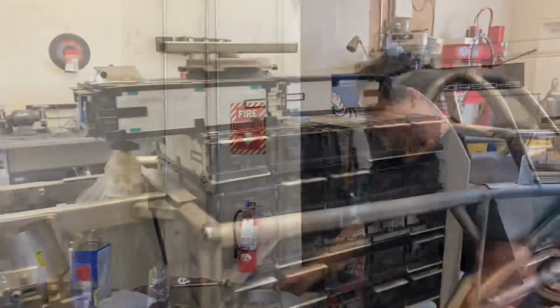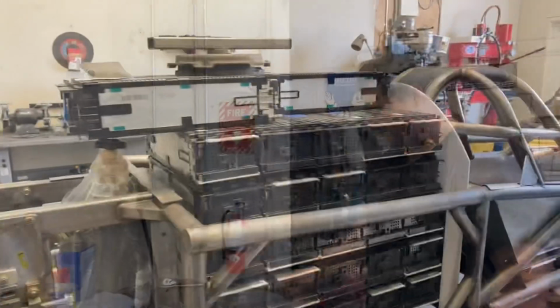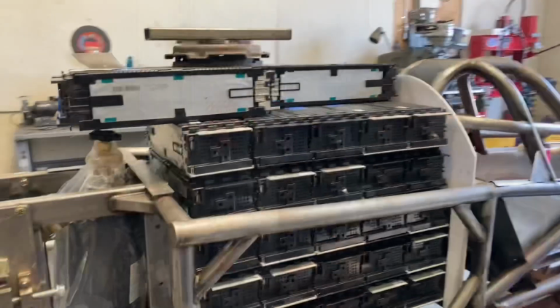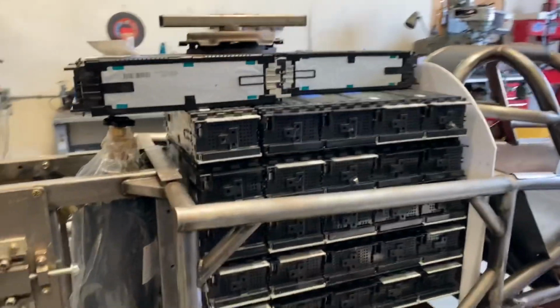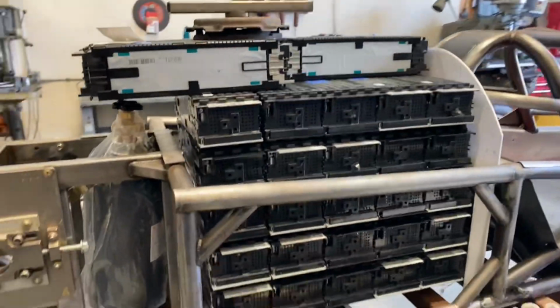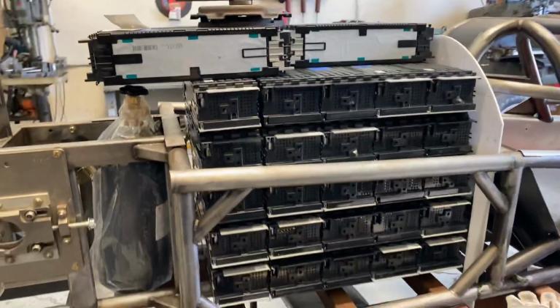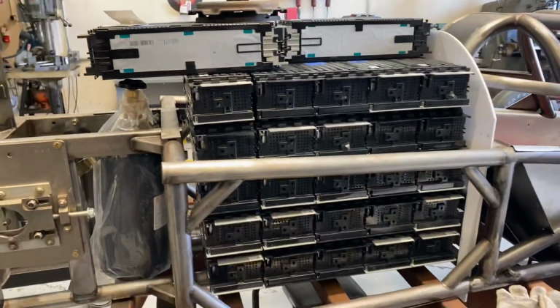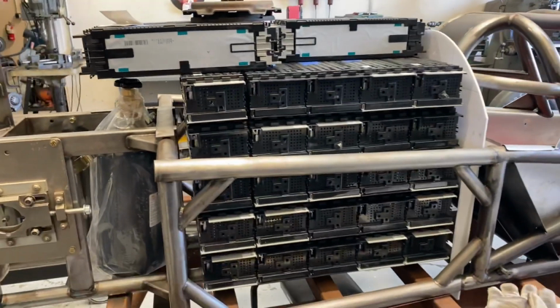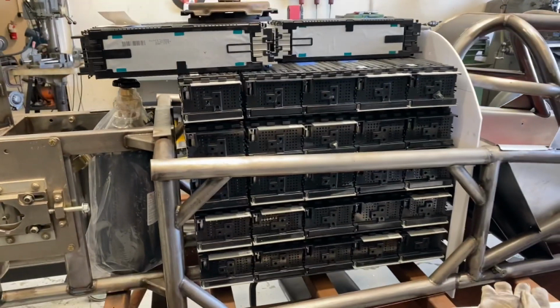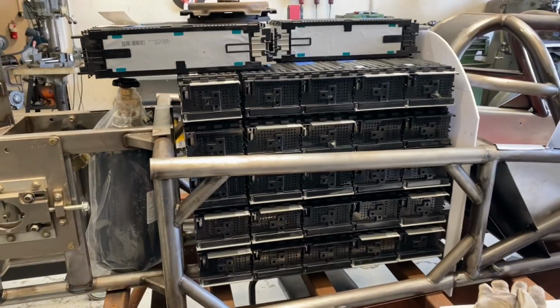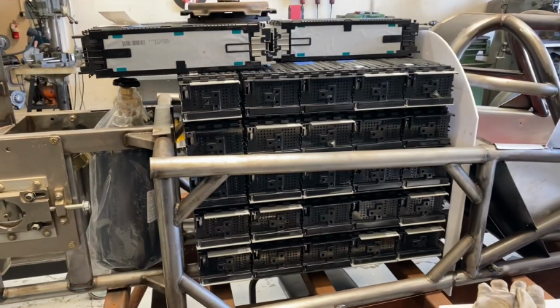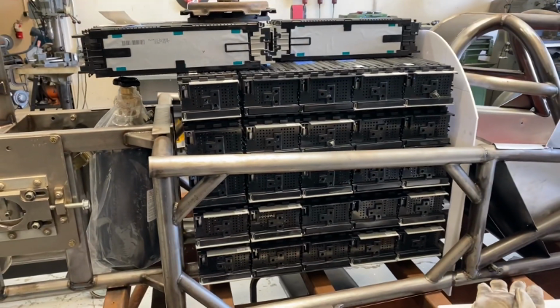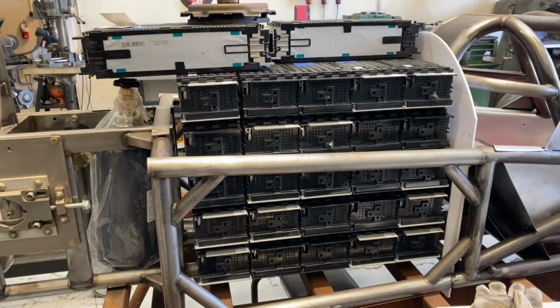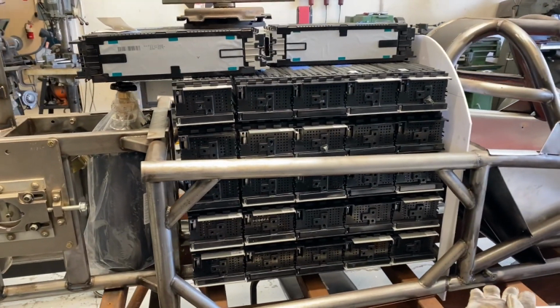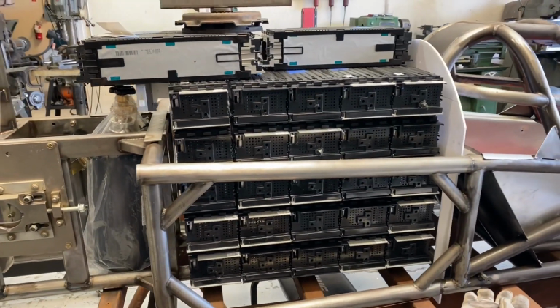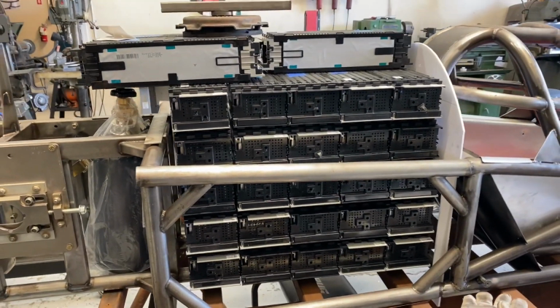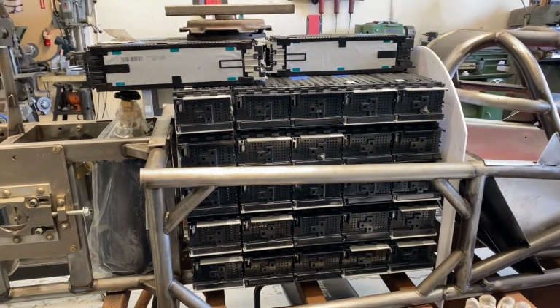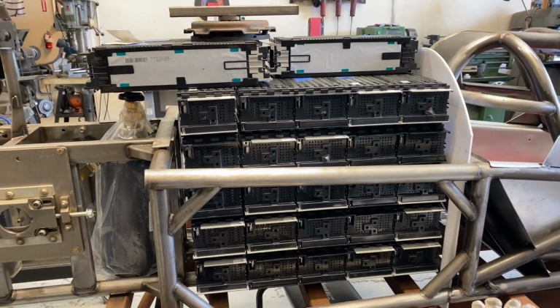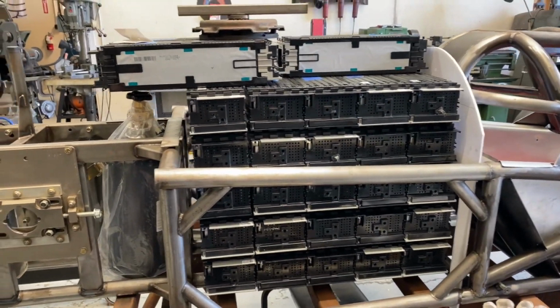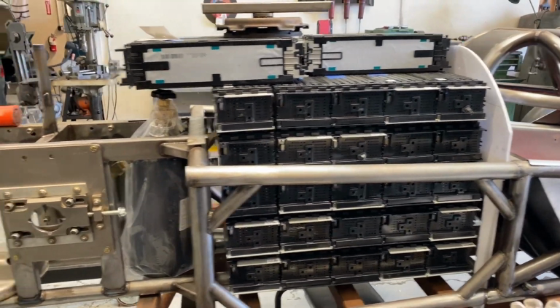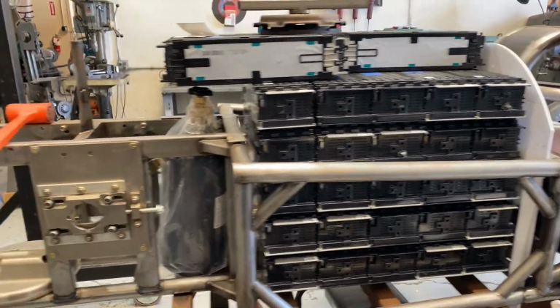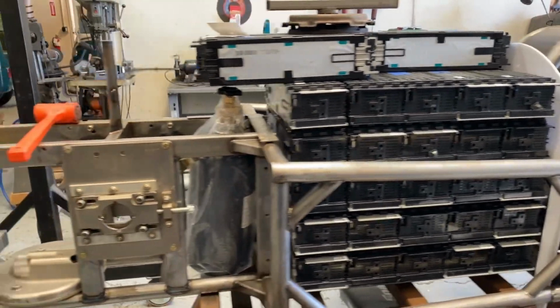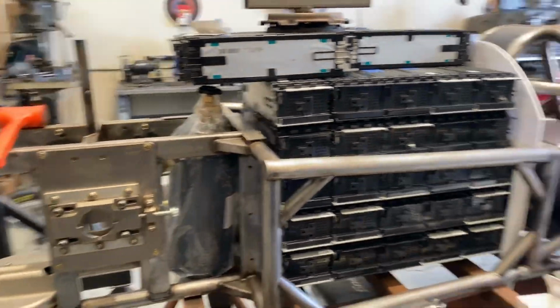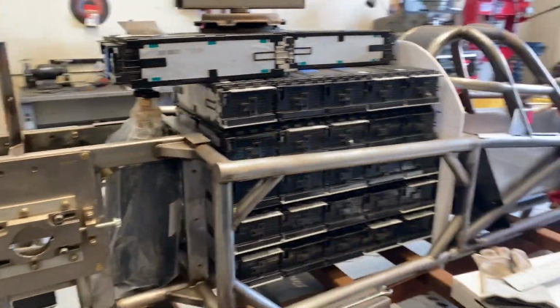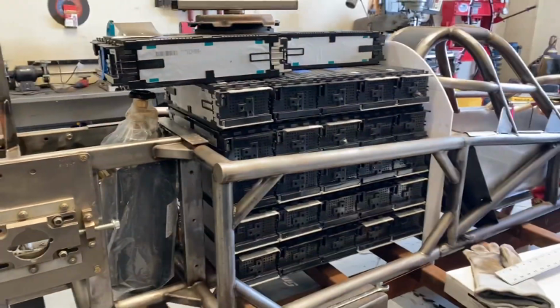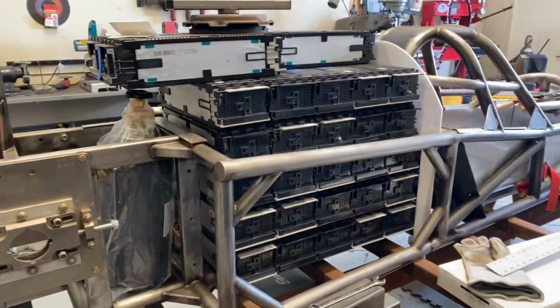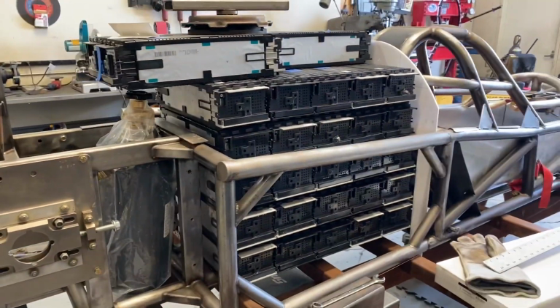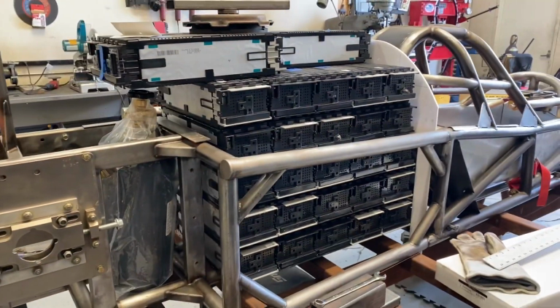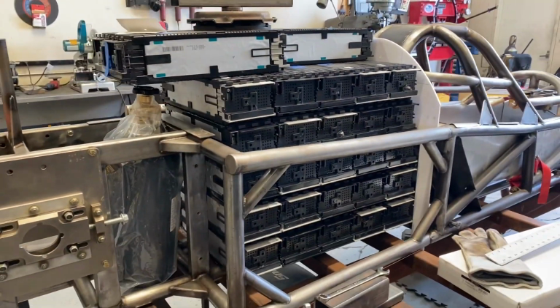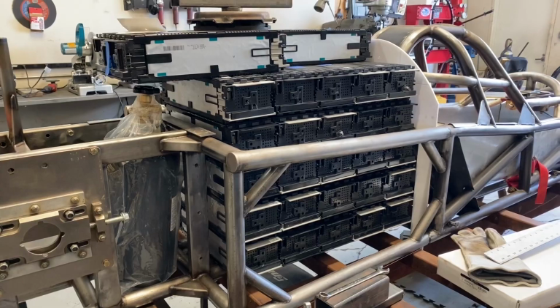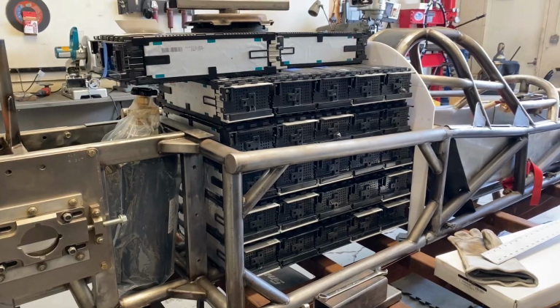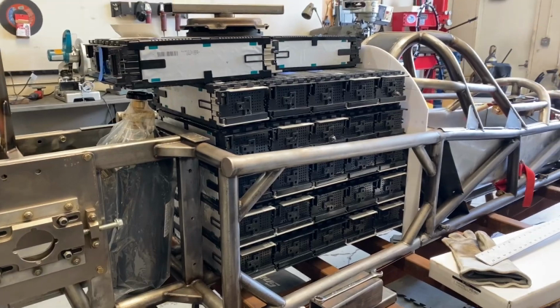This is the basic battery configuration in its current prototype state.